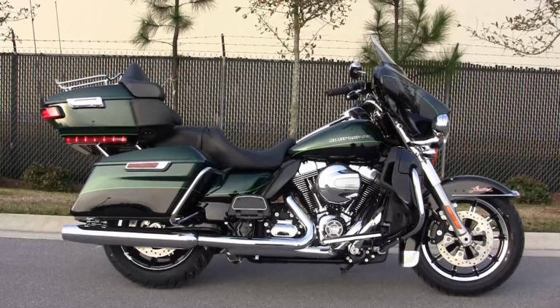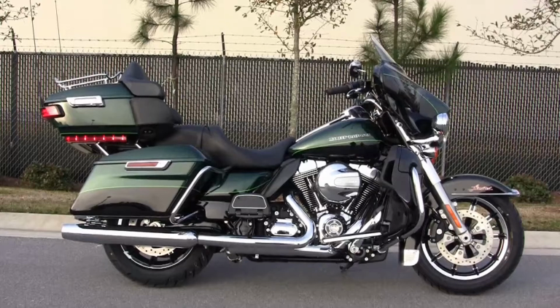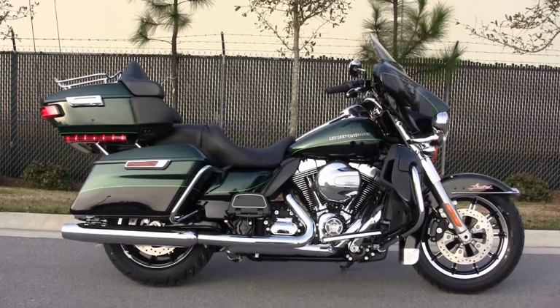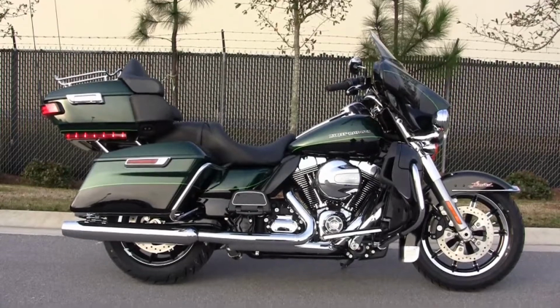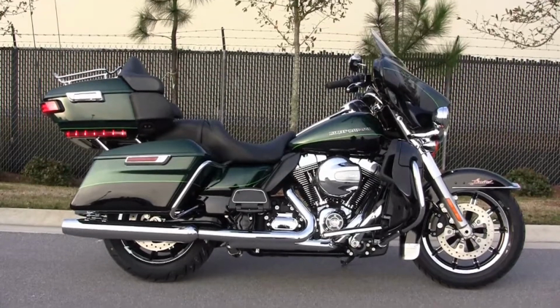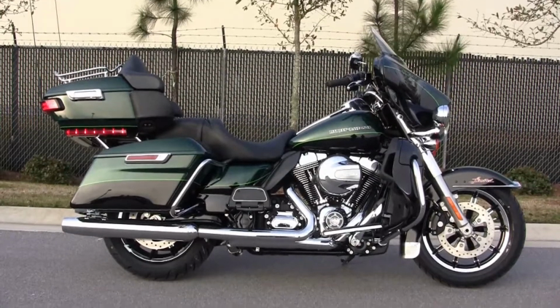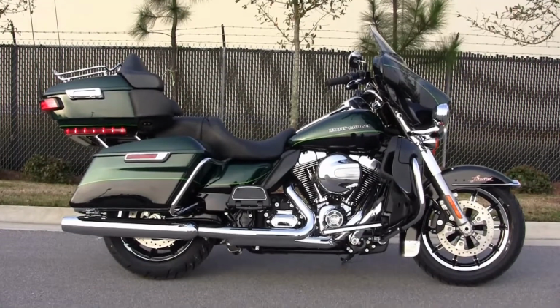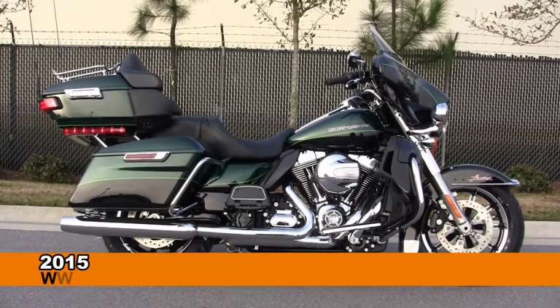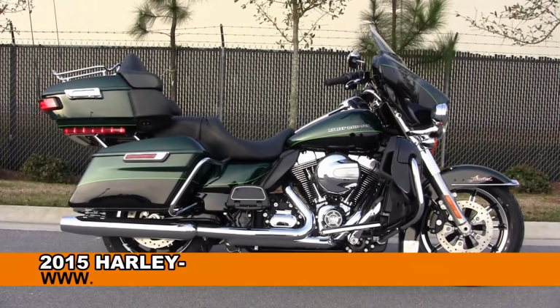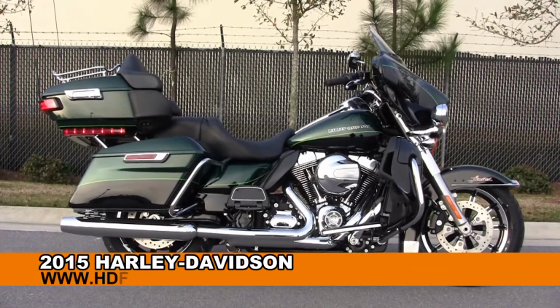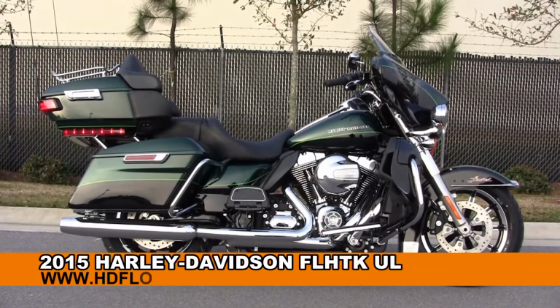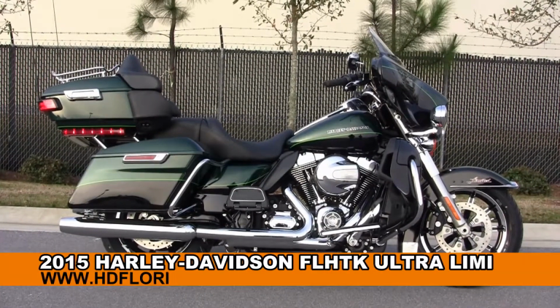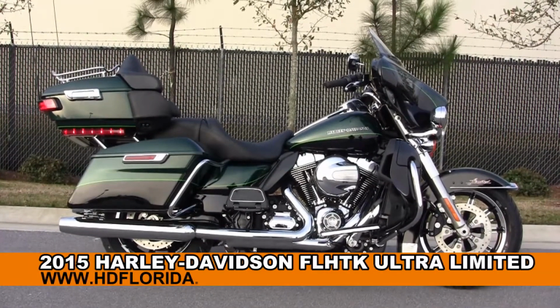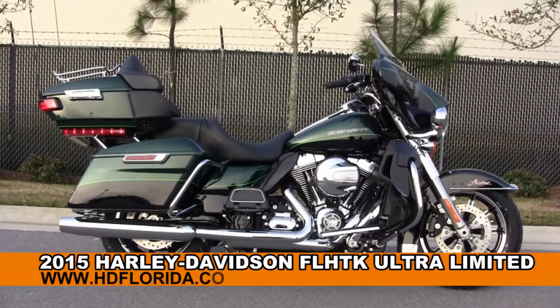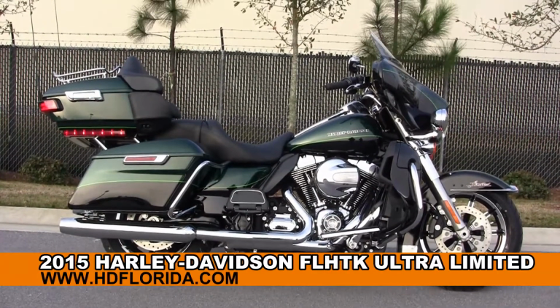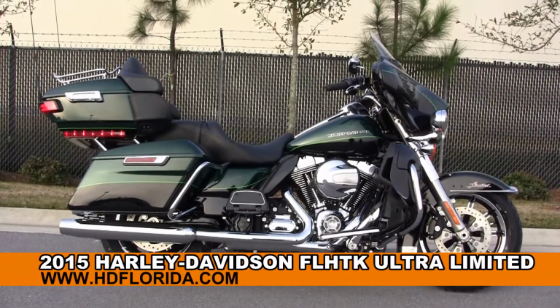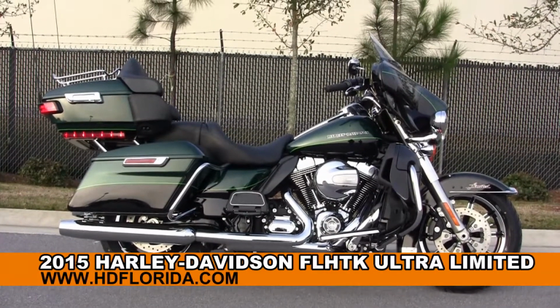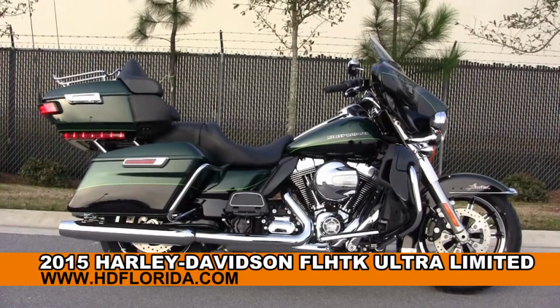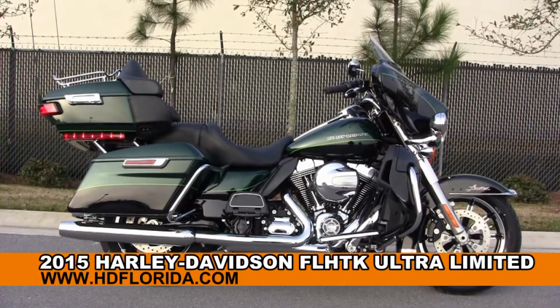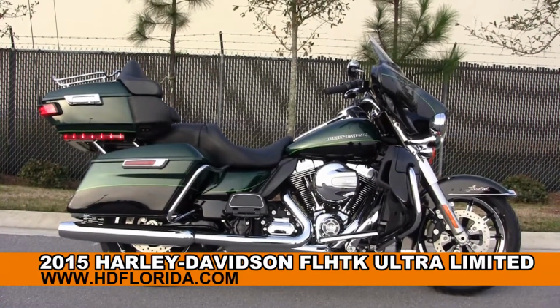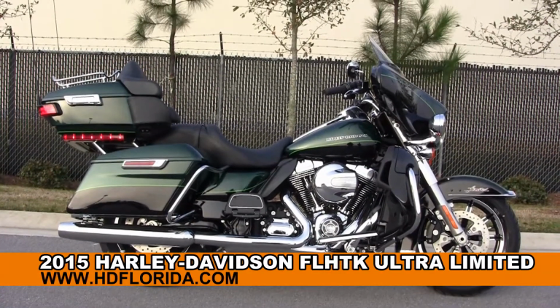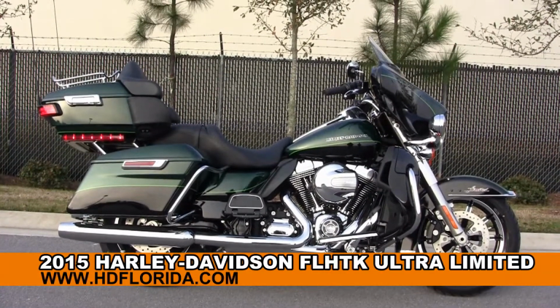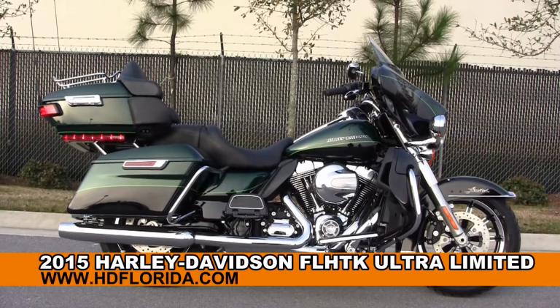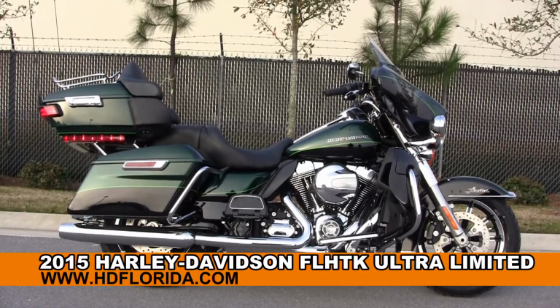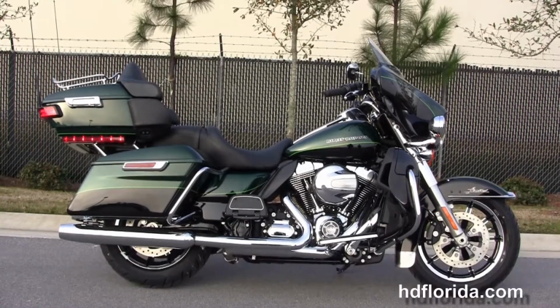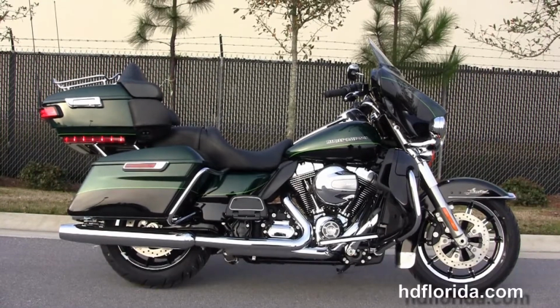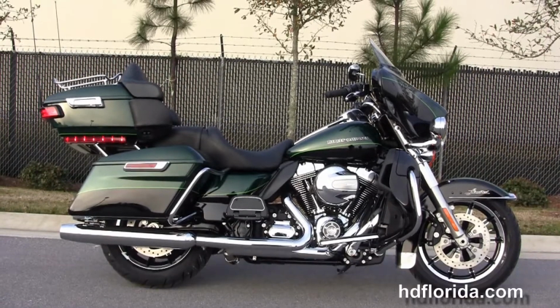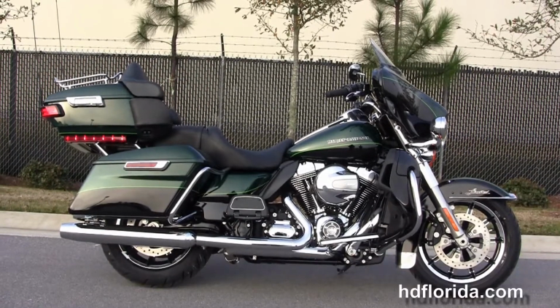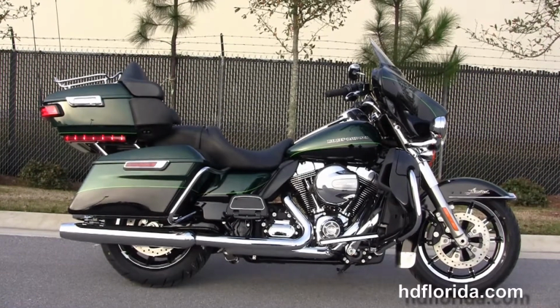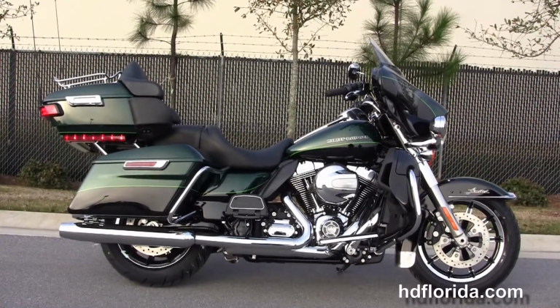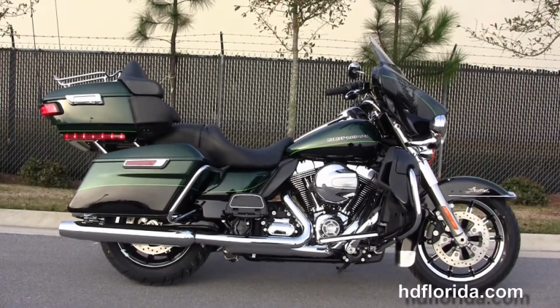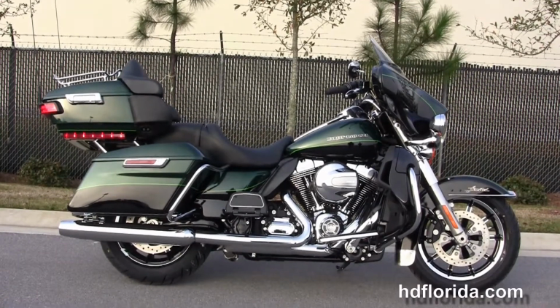Welcome everyone to the world famous Harley-Davidson of Florida. Today I've got for you this top flight brand new 2015 Ultra Limited.